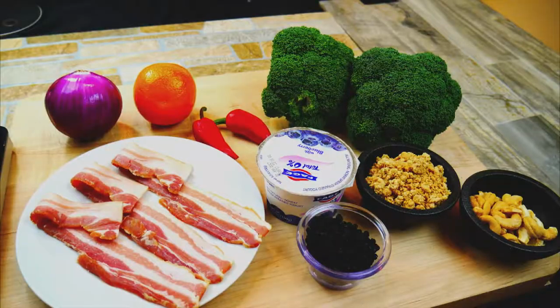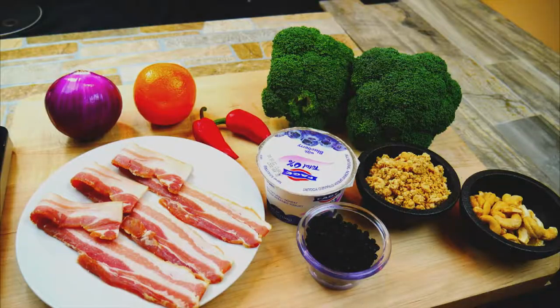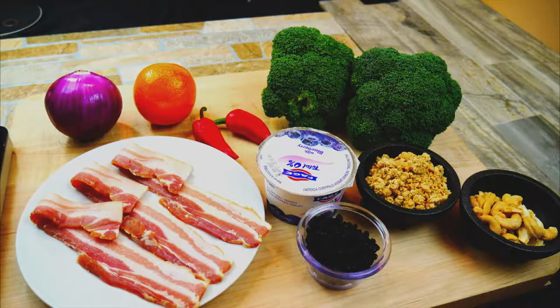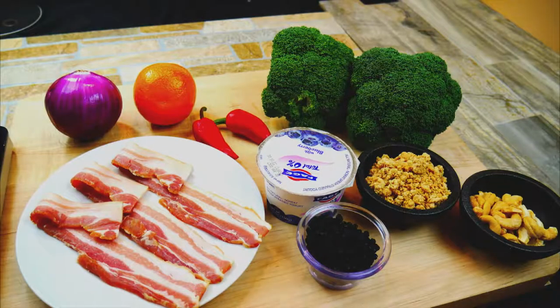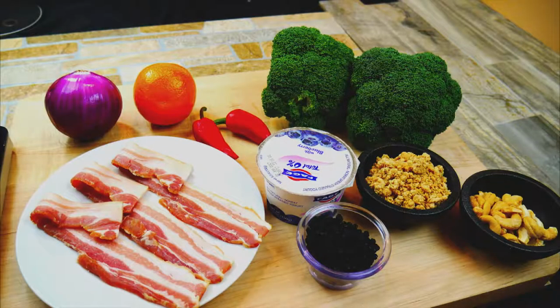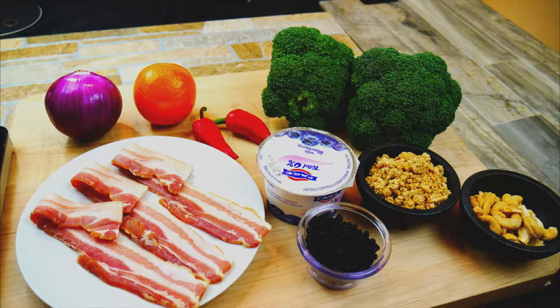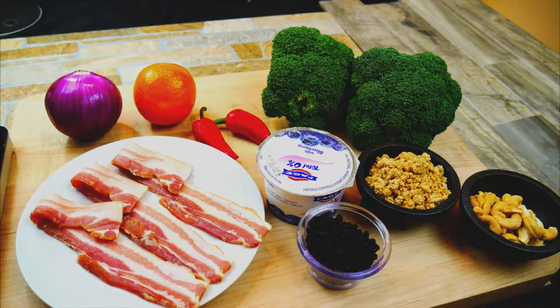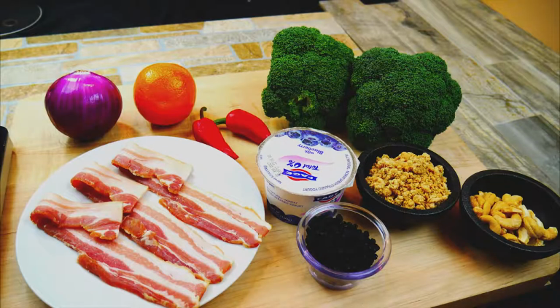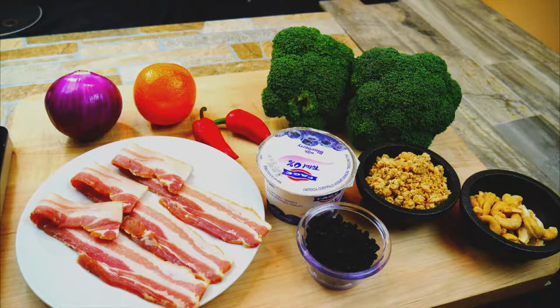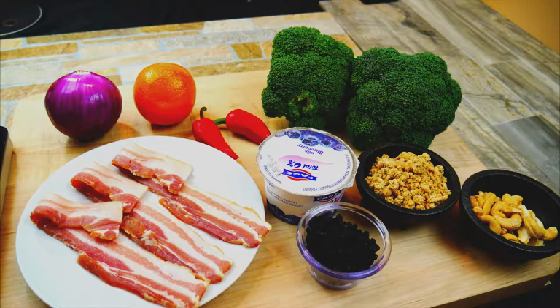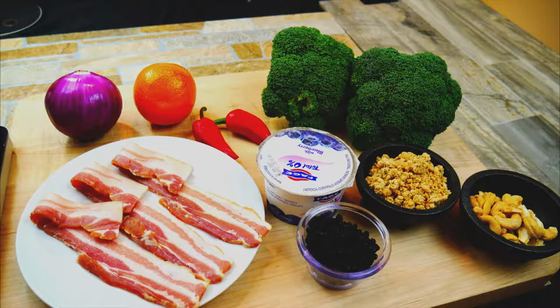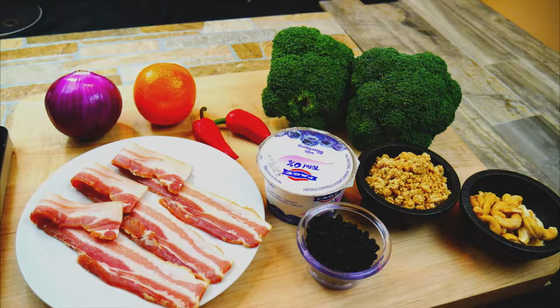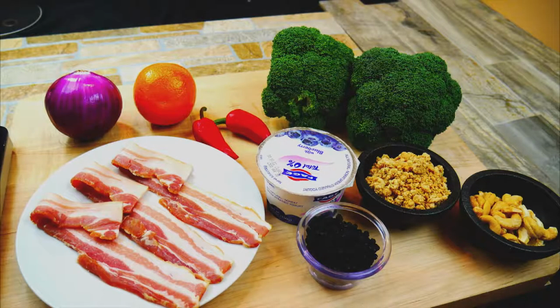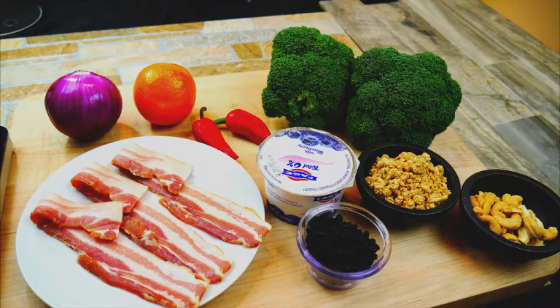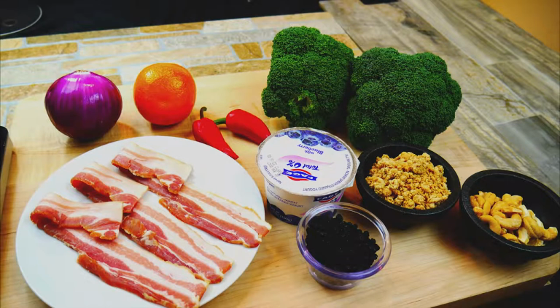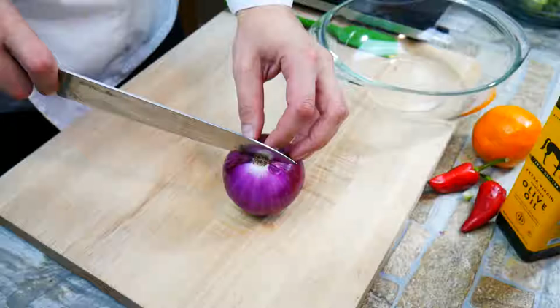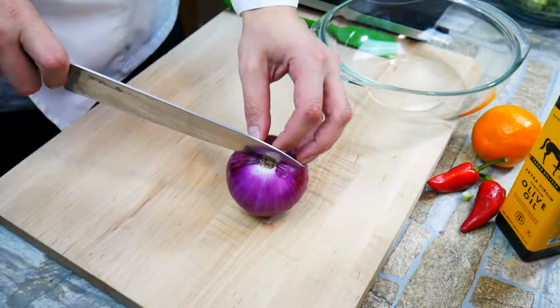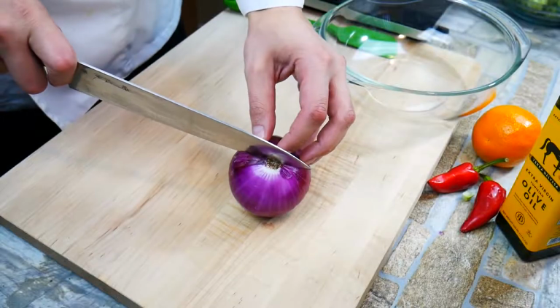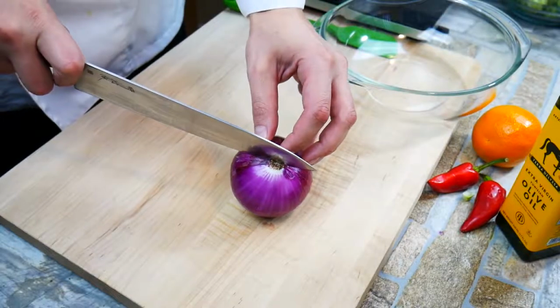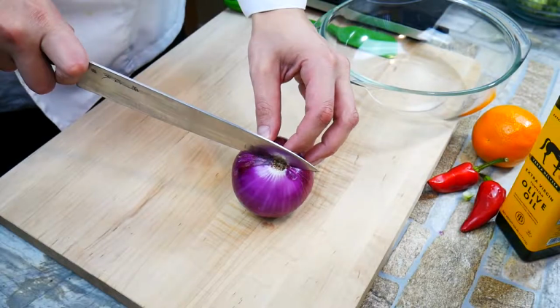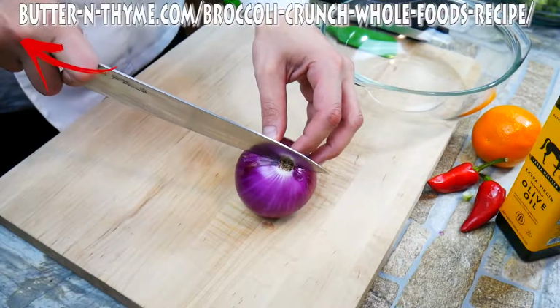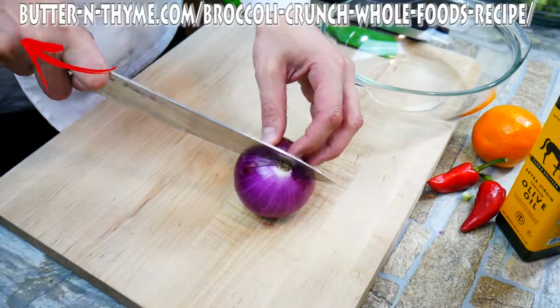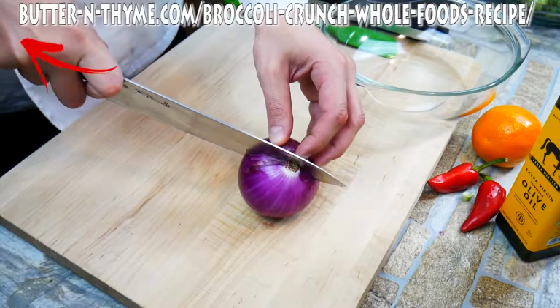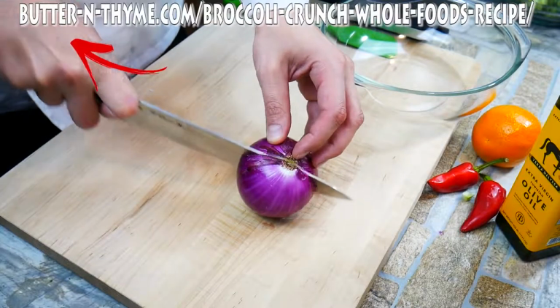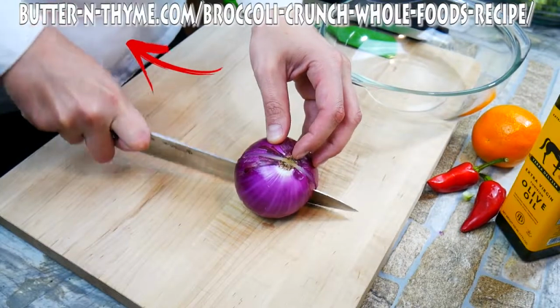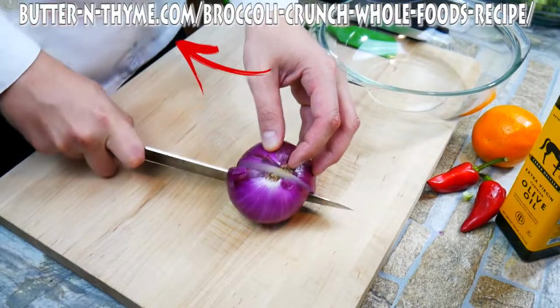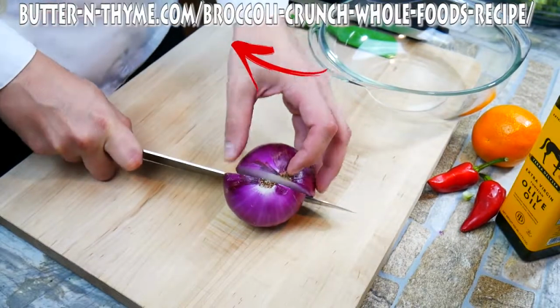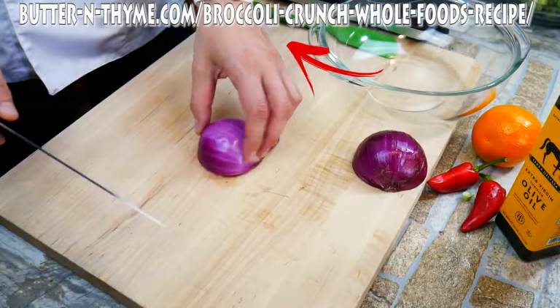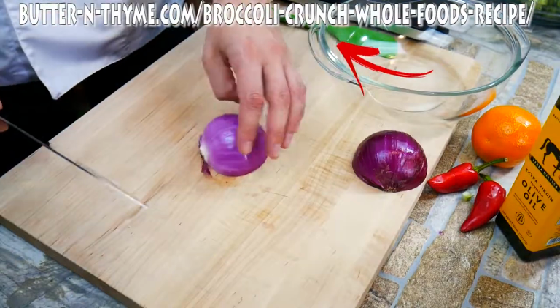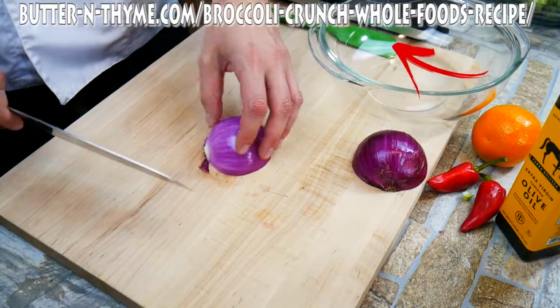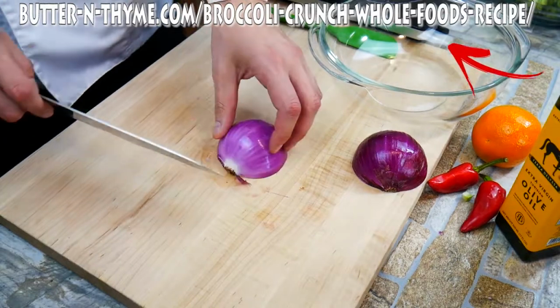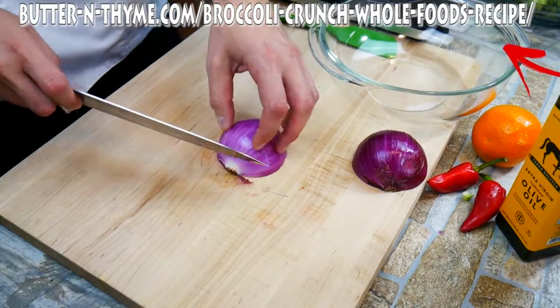Broccoli does have the master antioxidant in it. It's called glutathione. That's in the article. Really cool stuff.